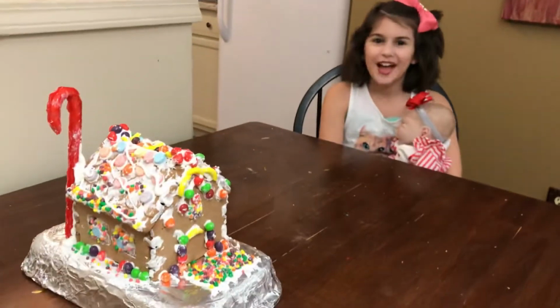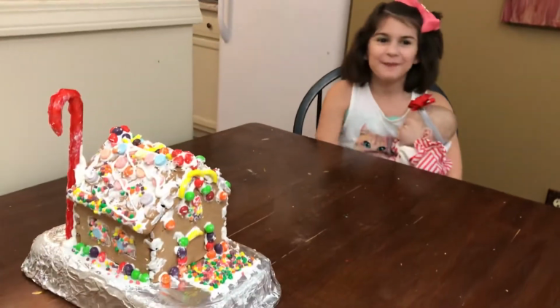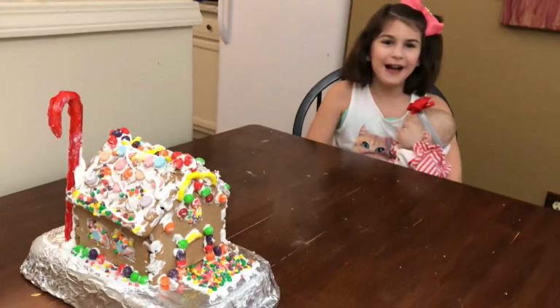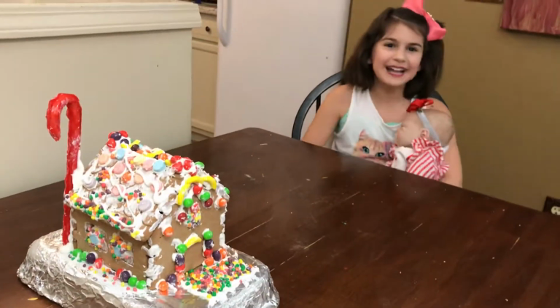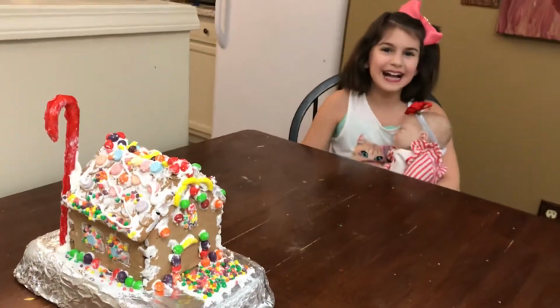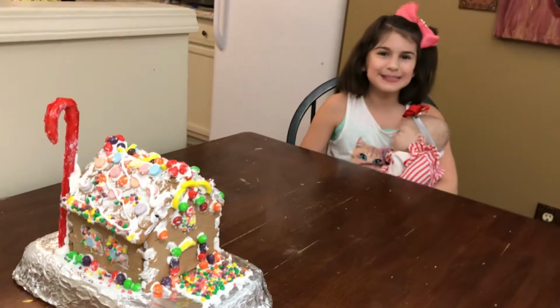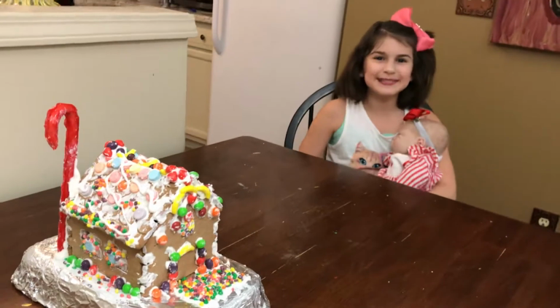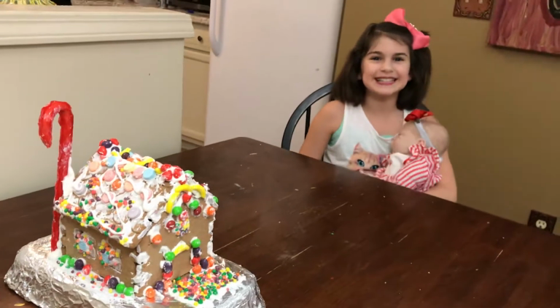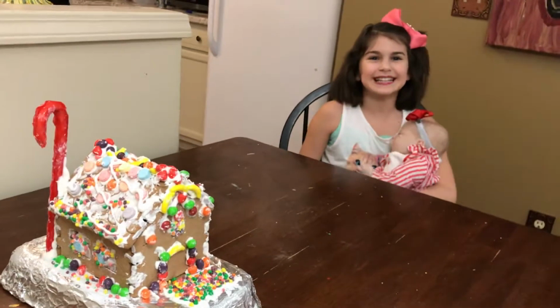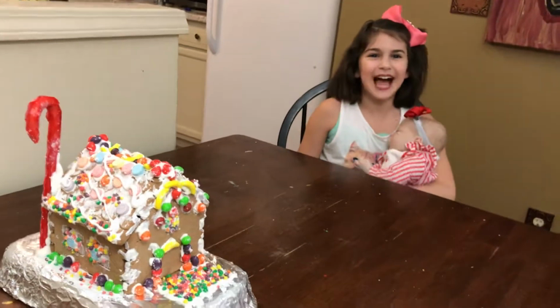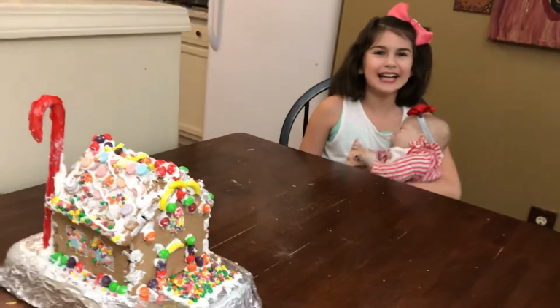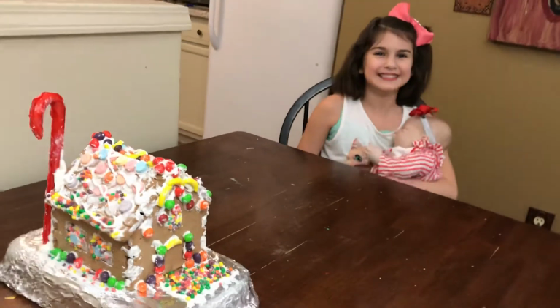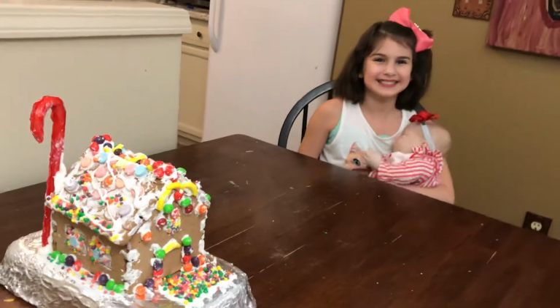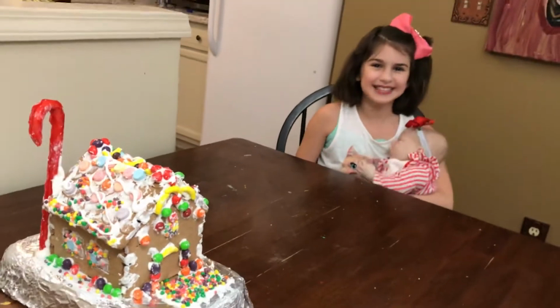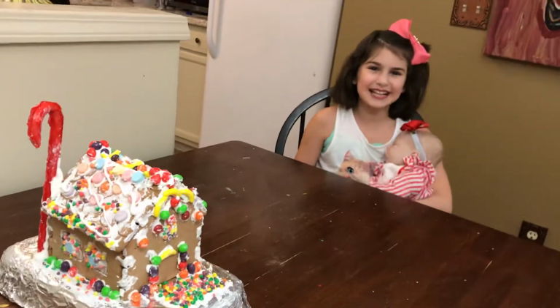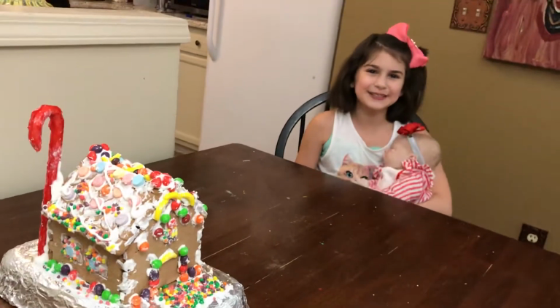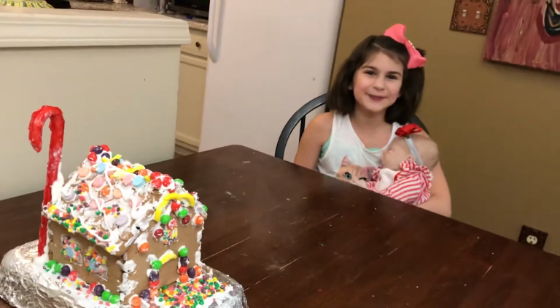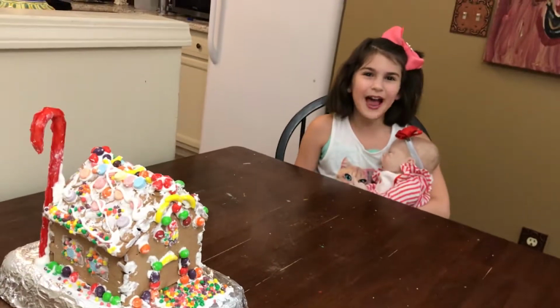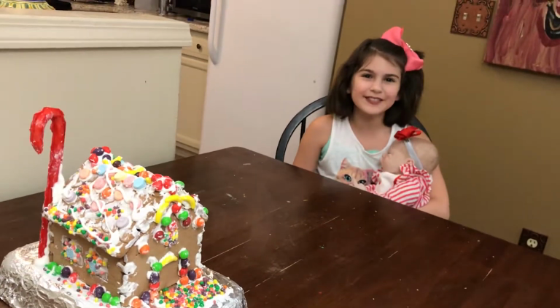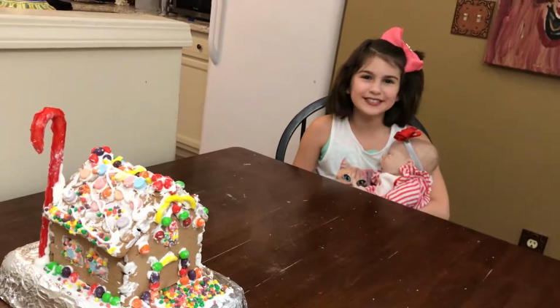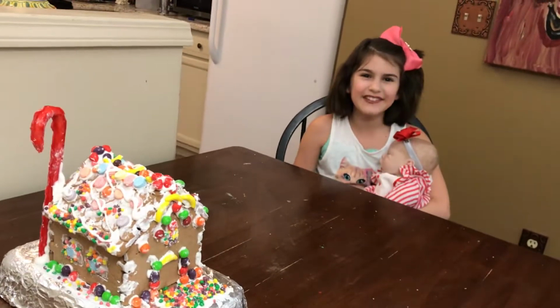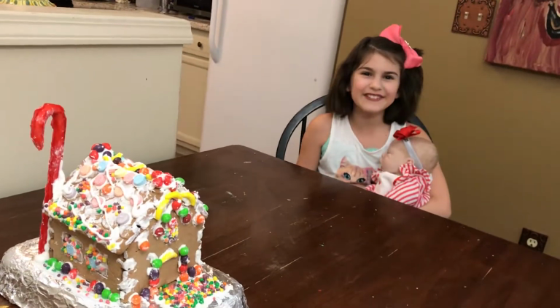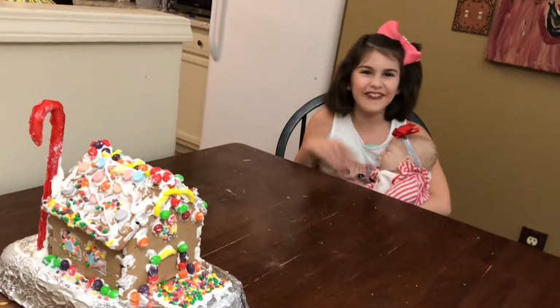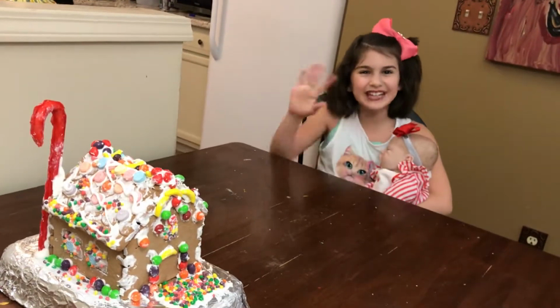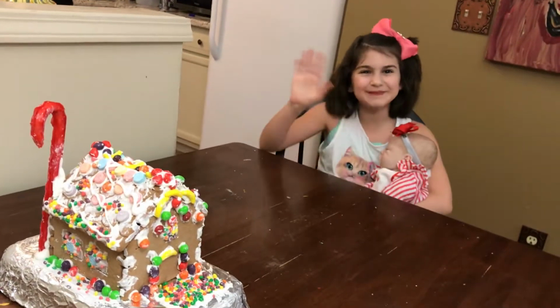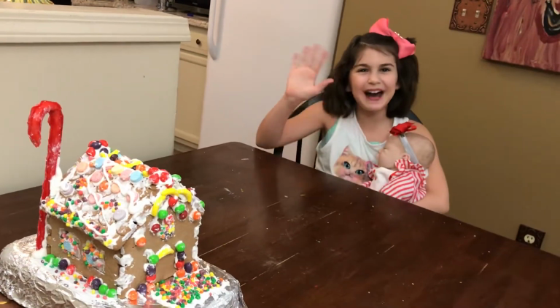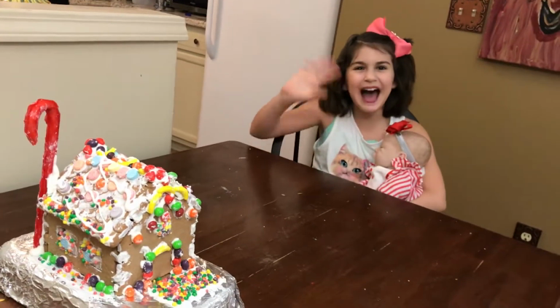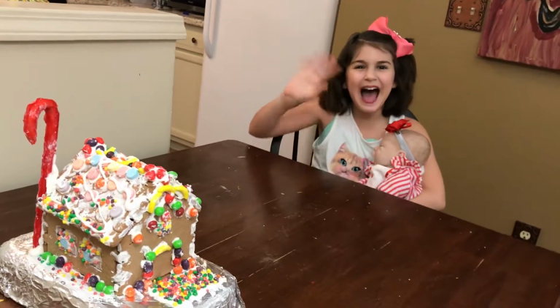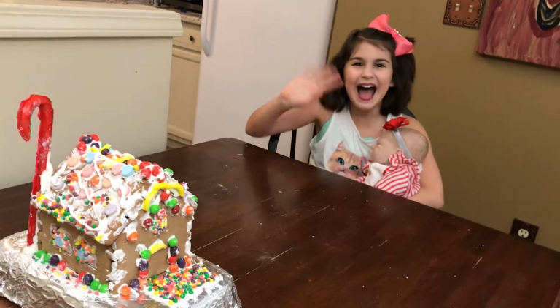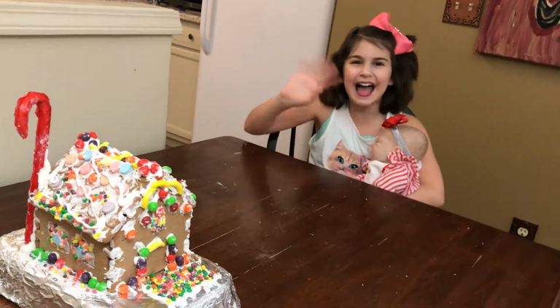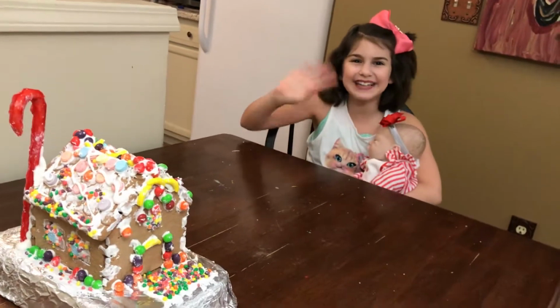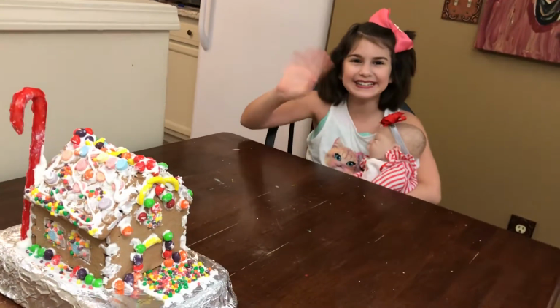Bye! Bye guys! Please click like and subscribe and share with your friends. Bye!